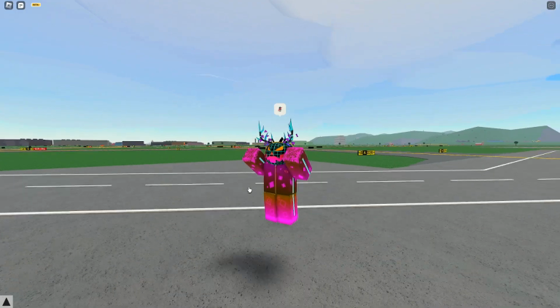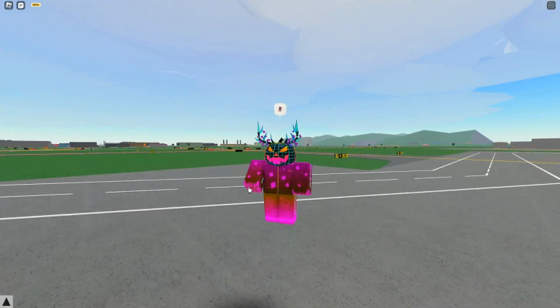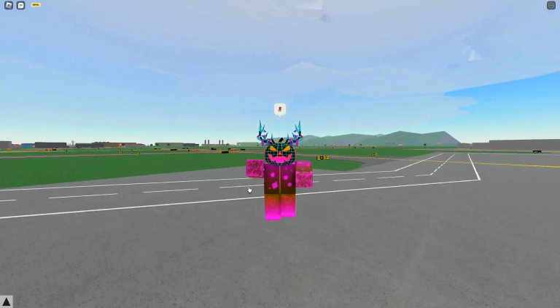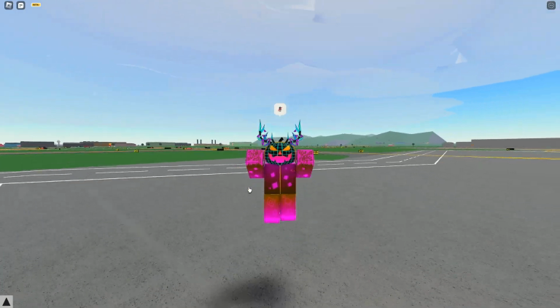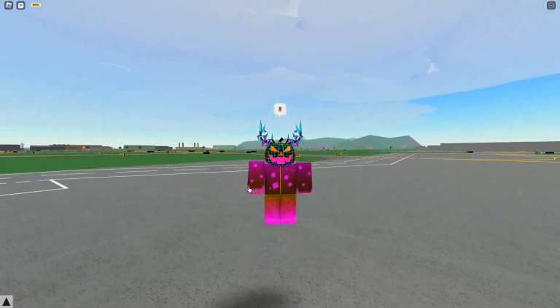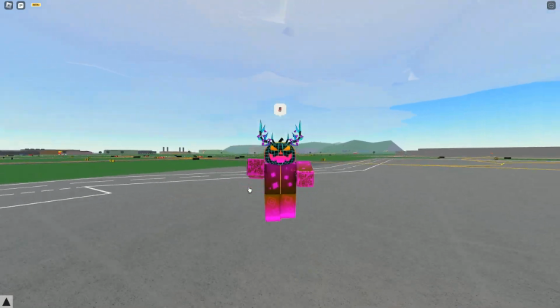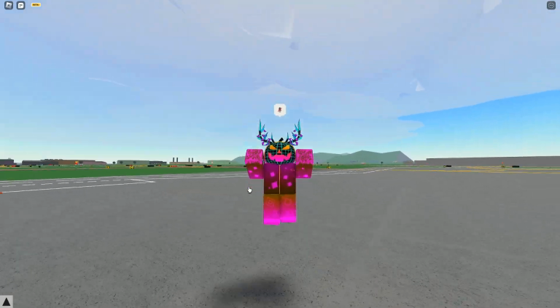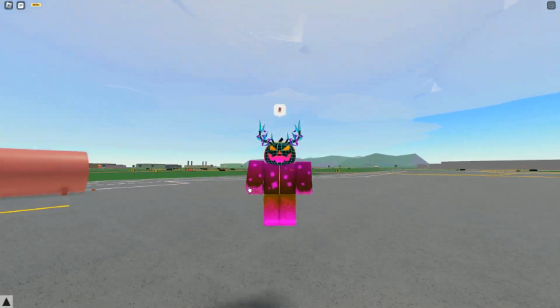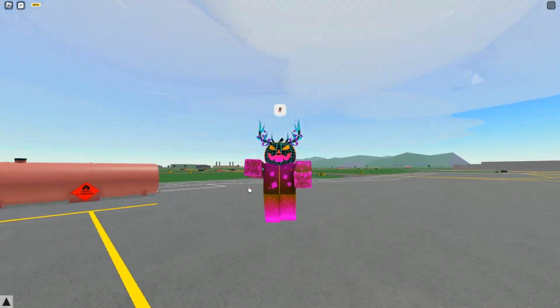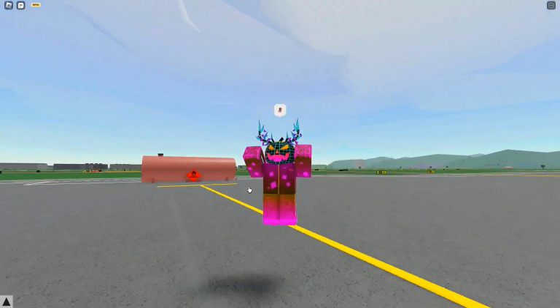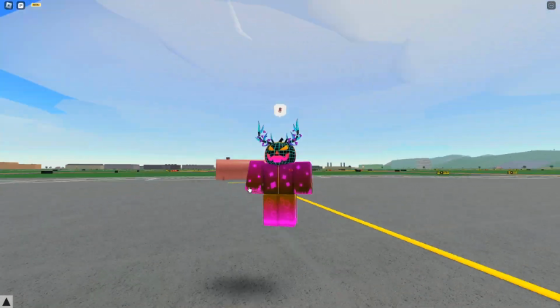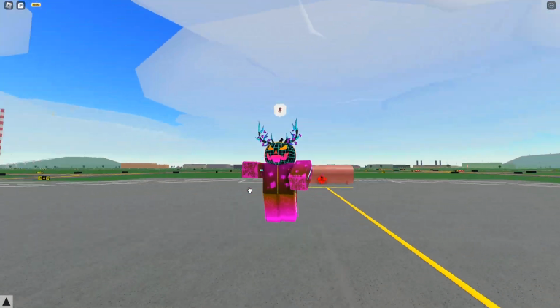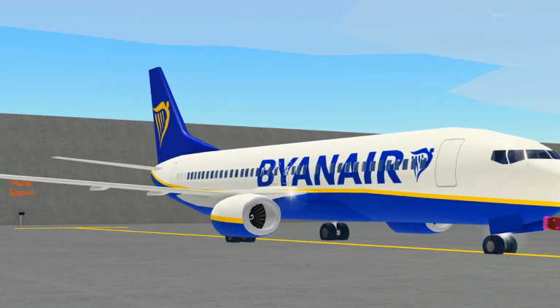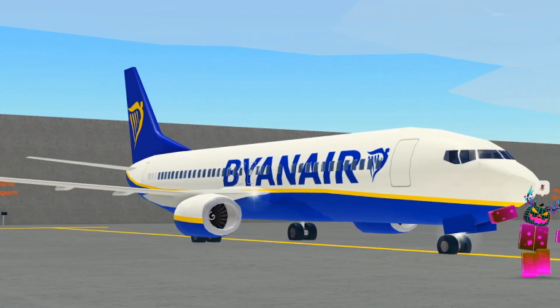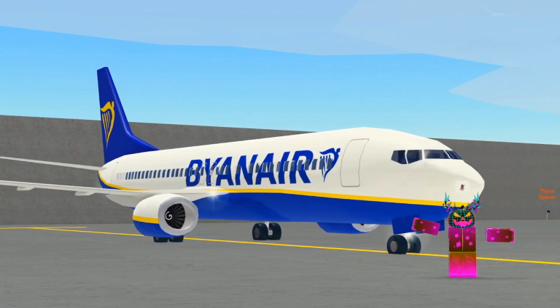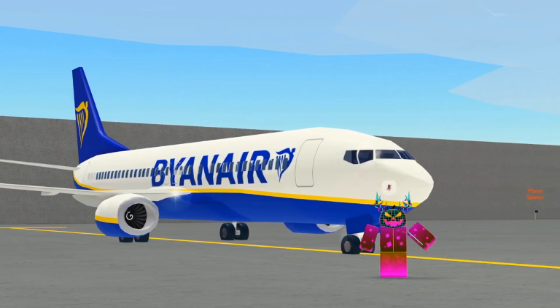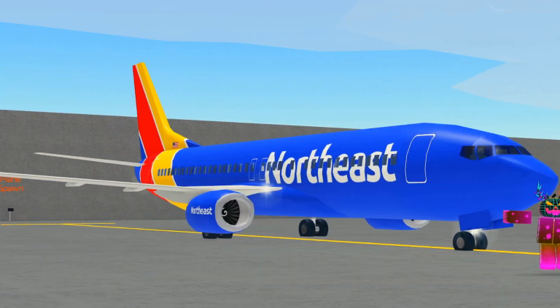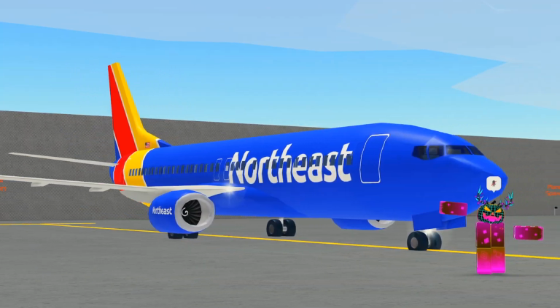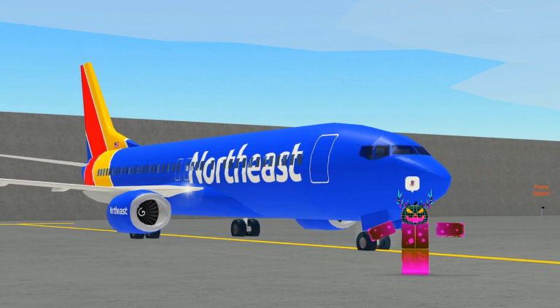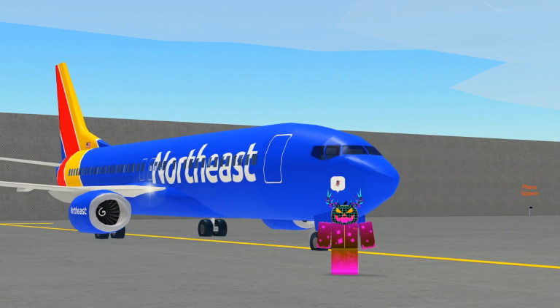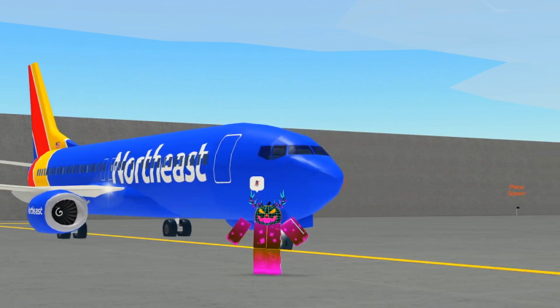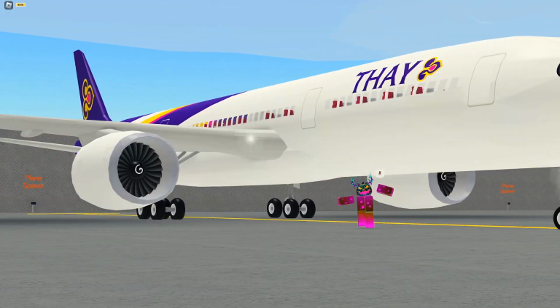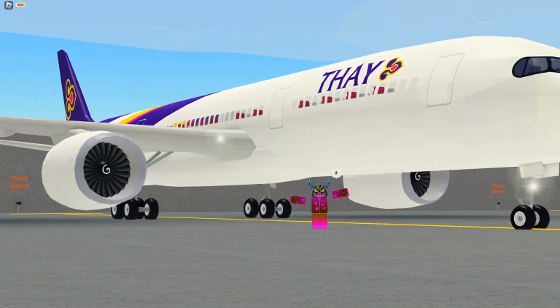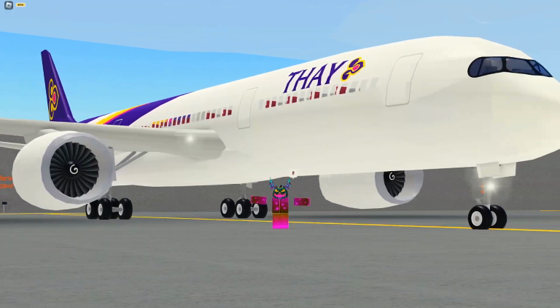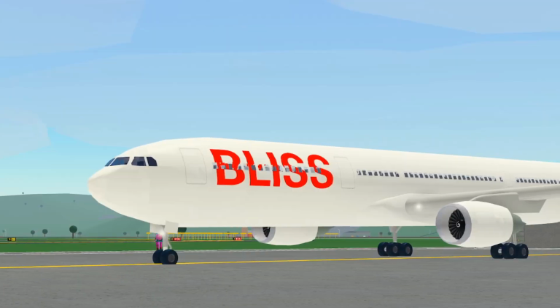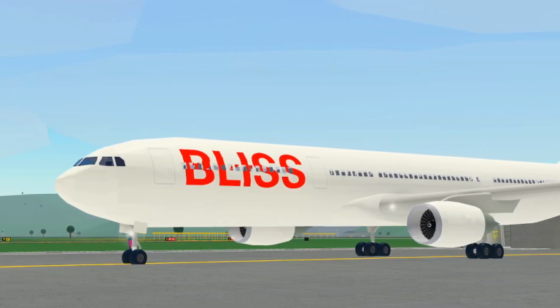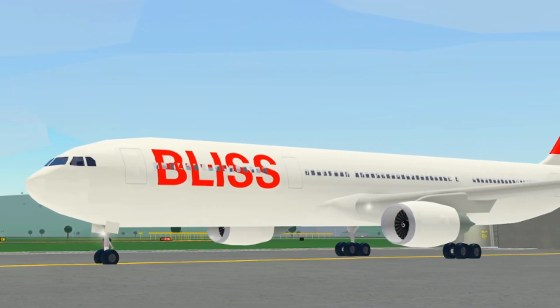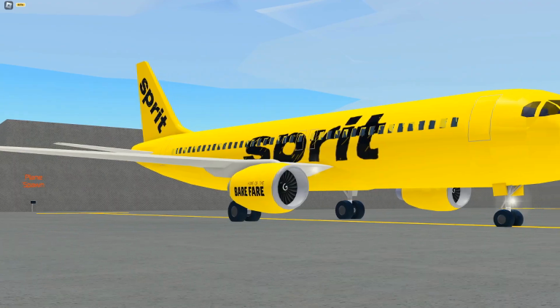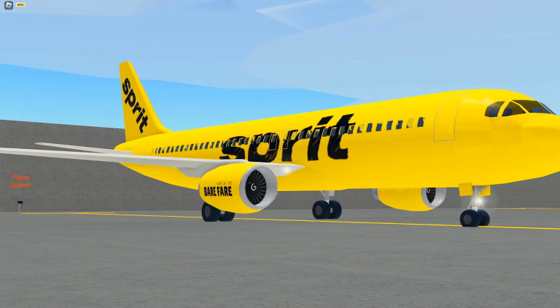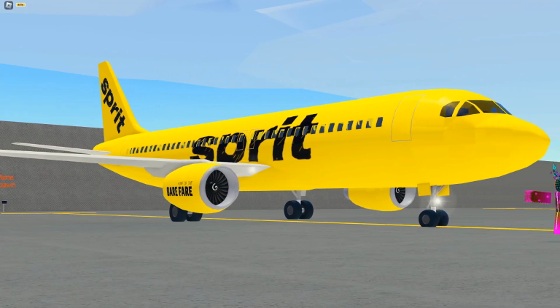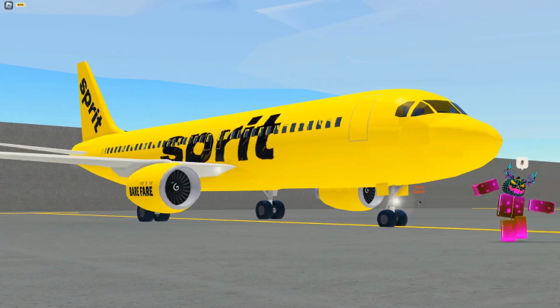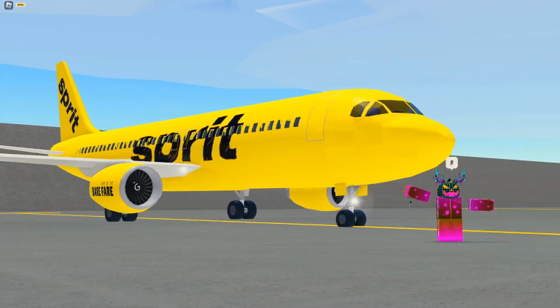The new airline liveries include Bionair, North East, Bliss, and Sprit.